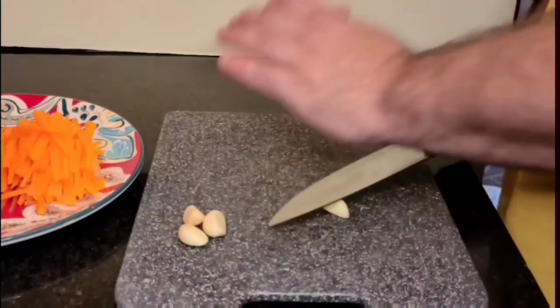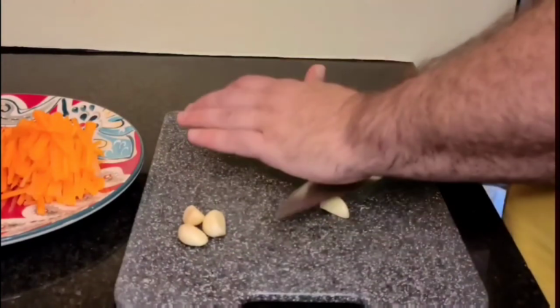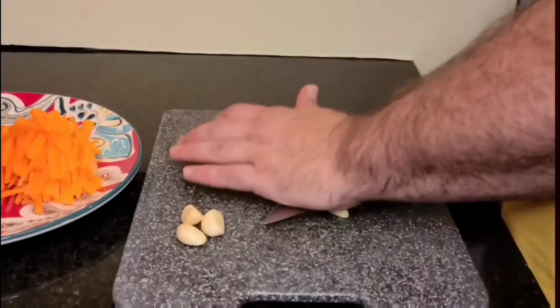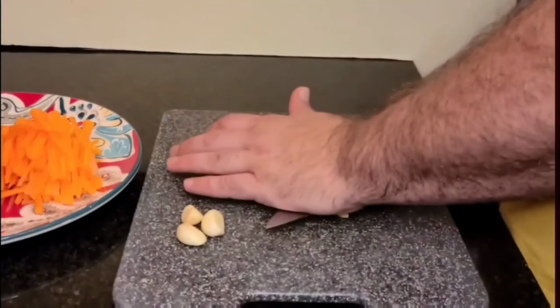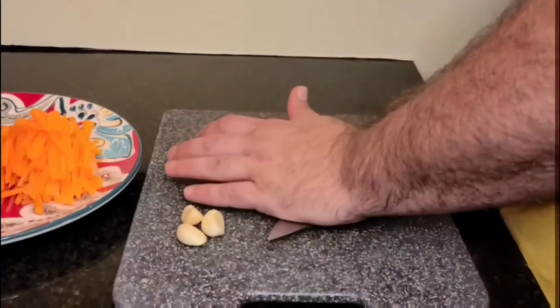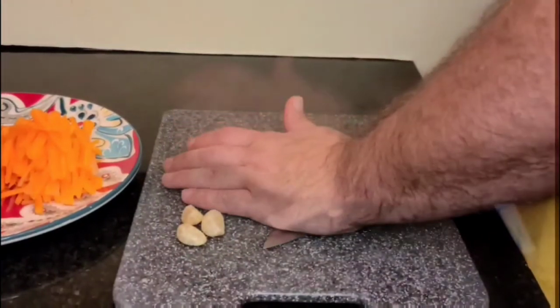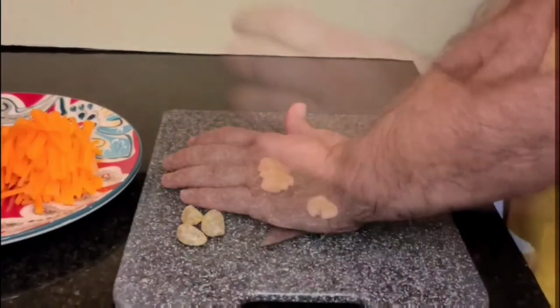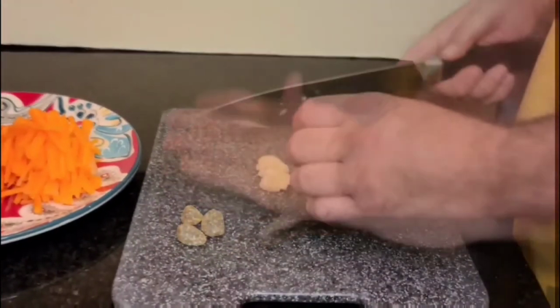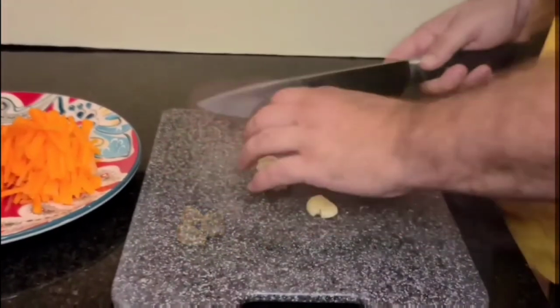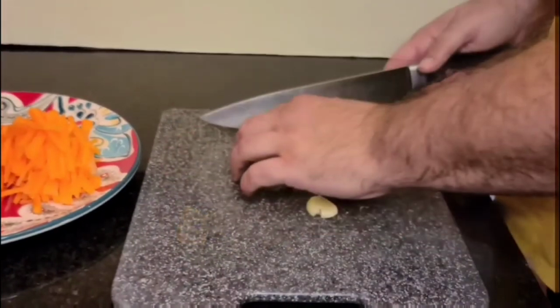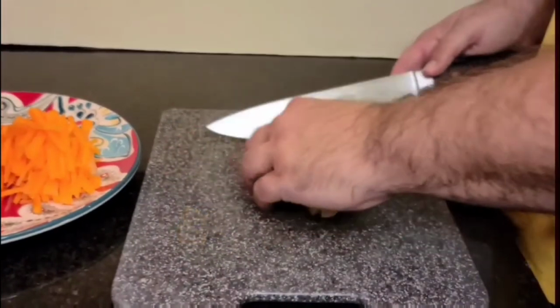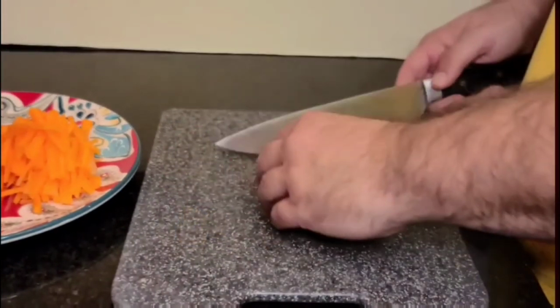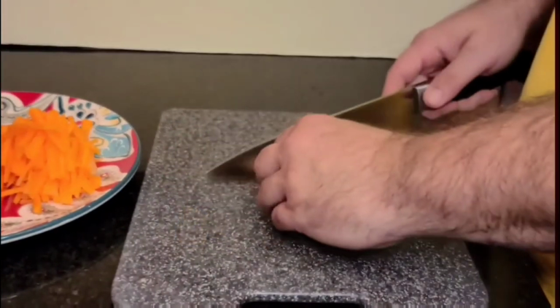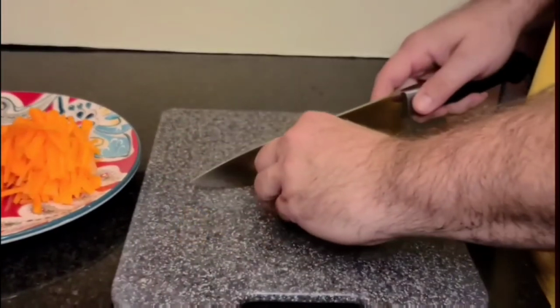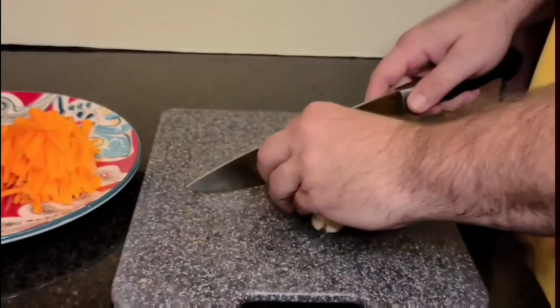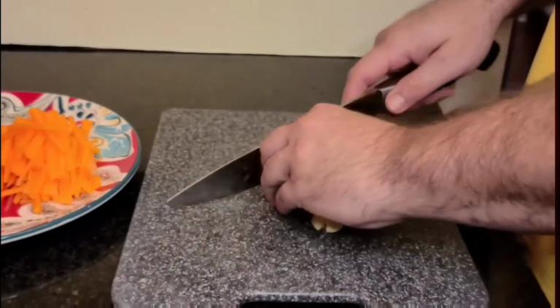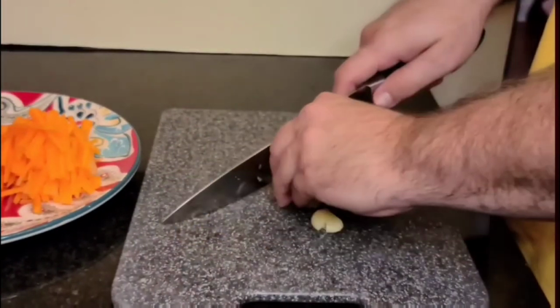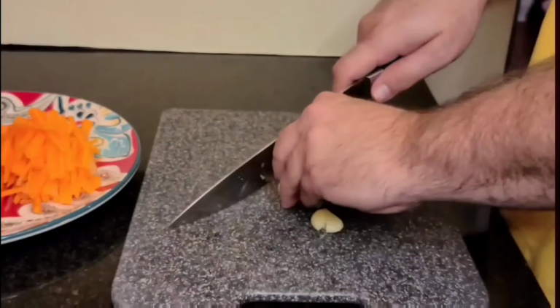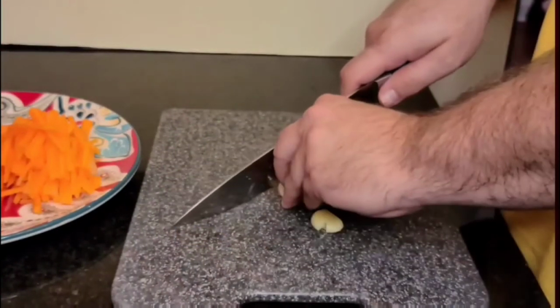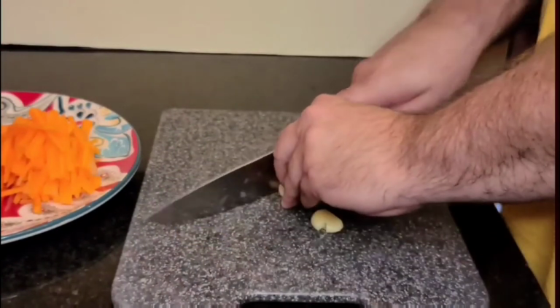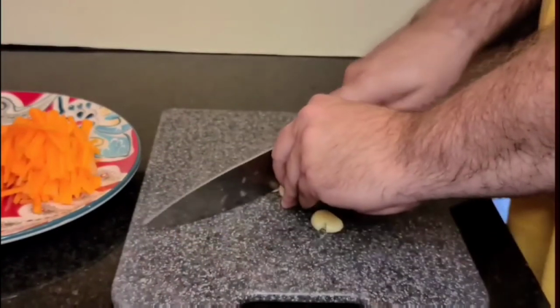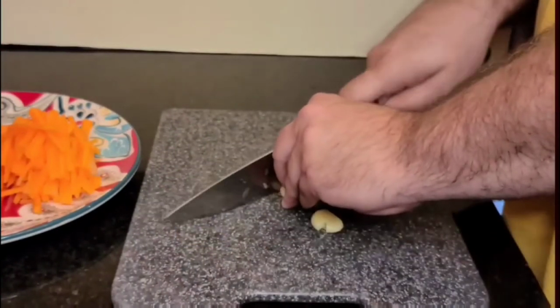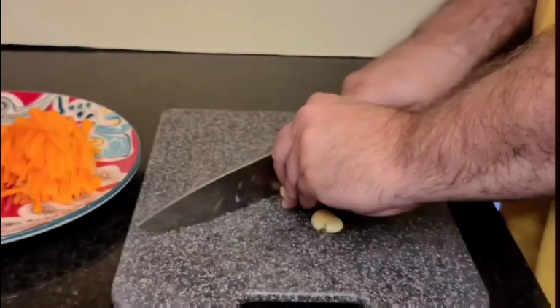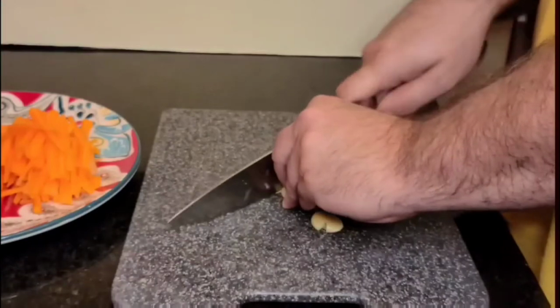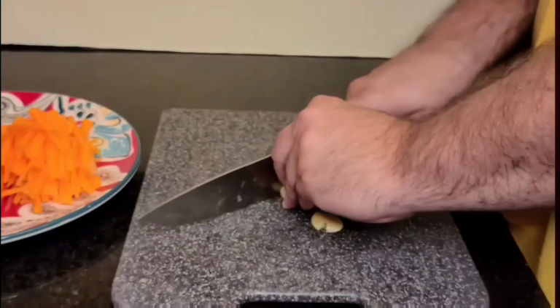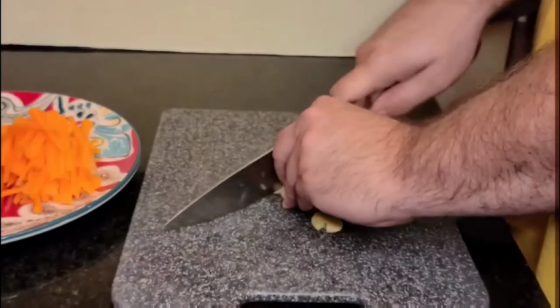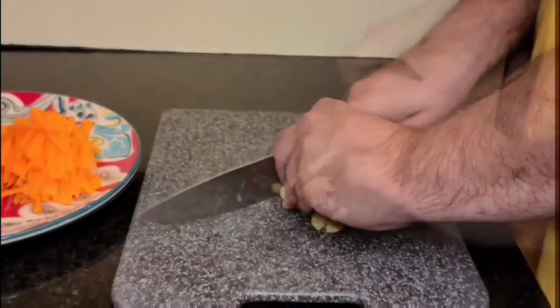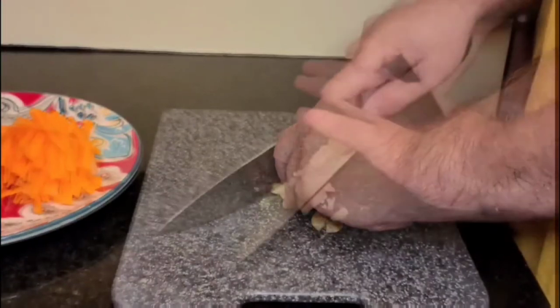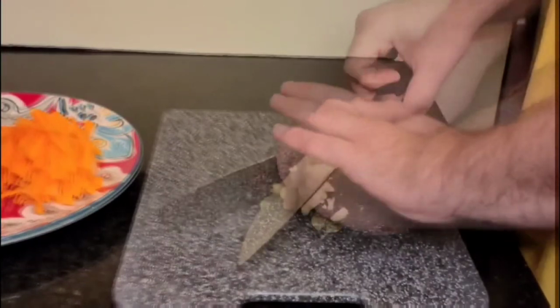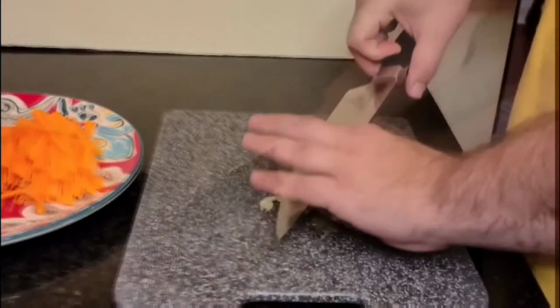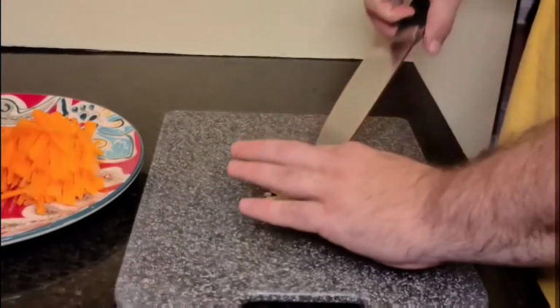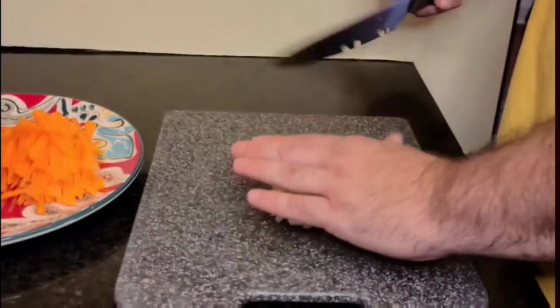For garlic, I like to smash it first. Then we're going to go ahead and chop it up into little tiny chunks.